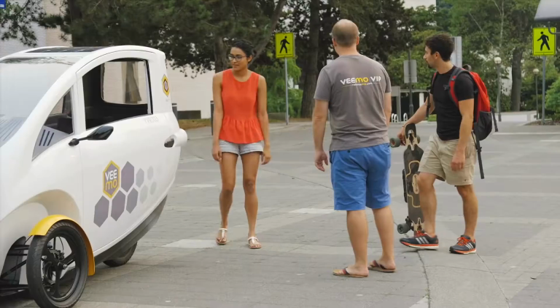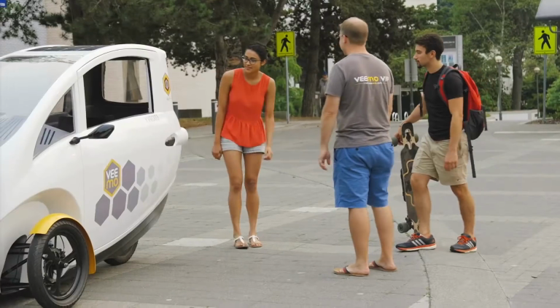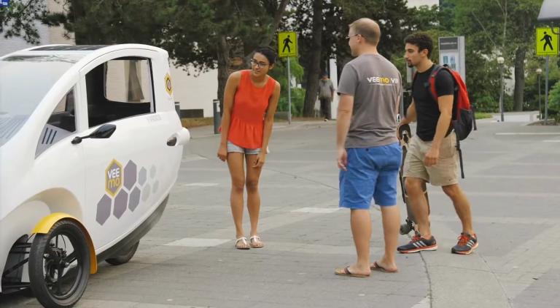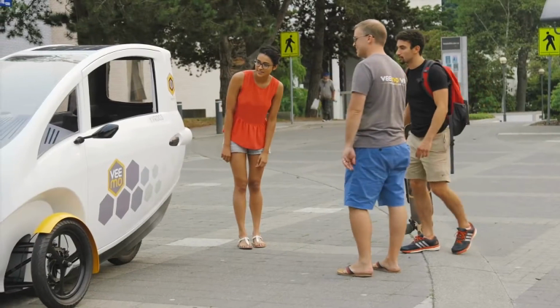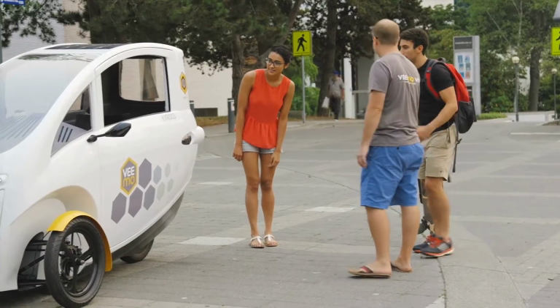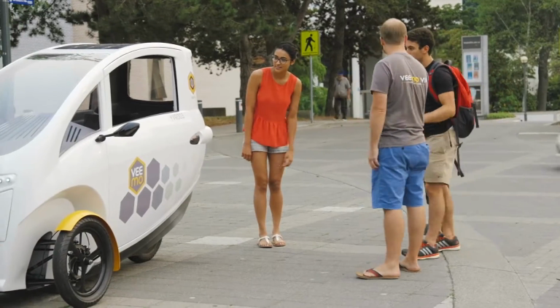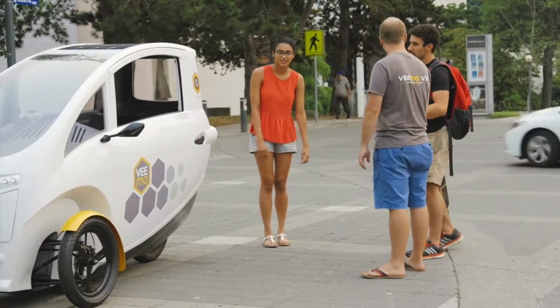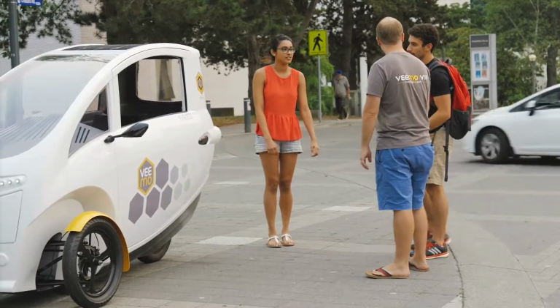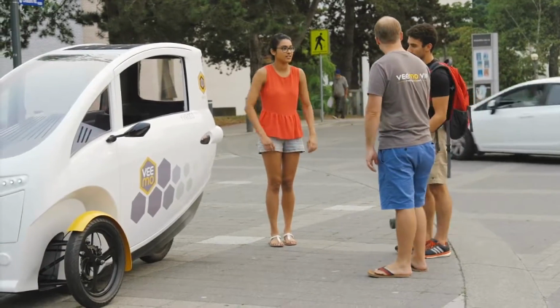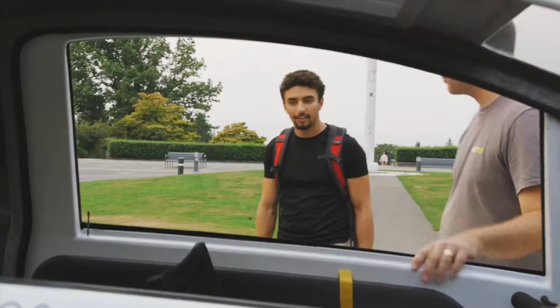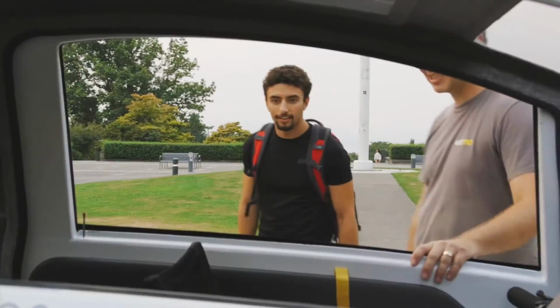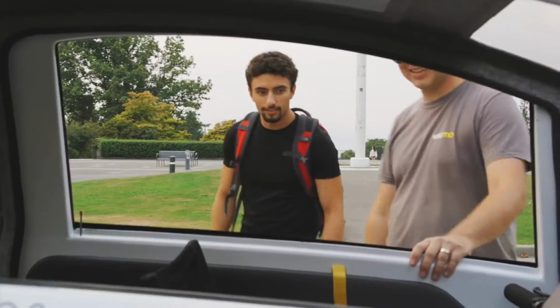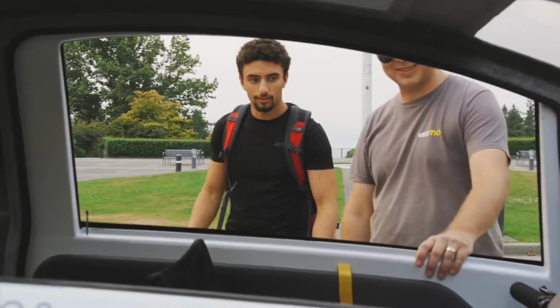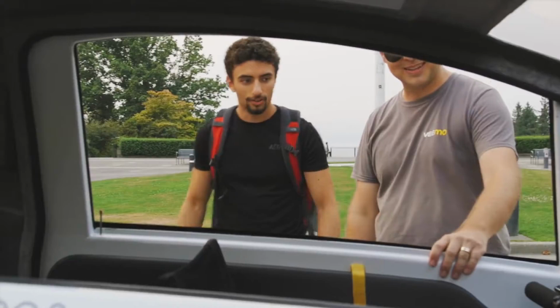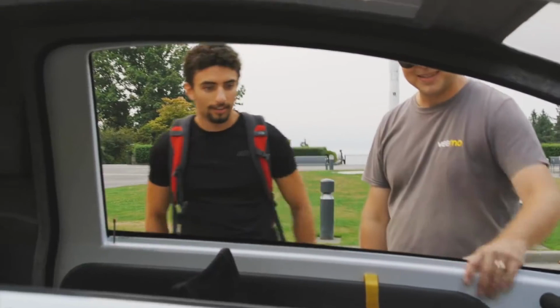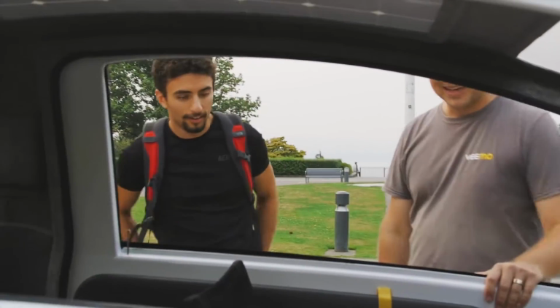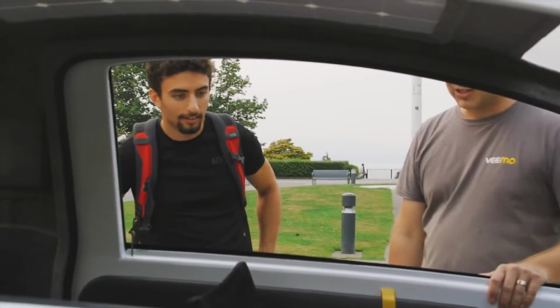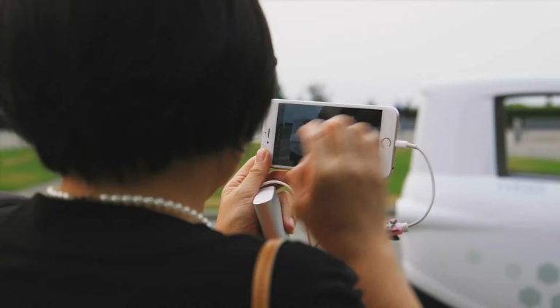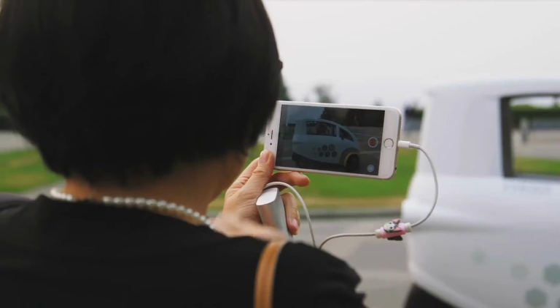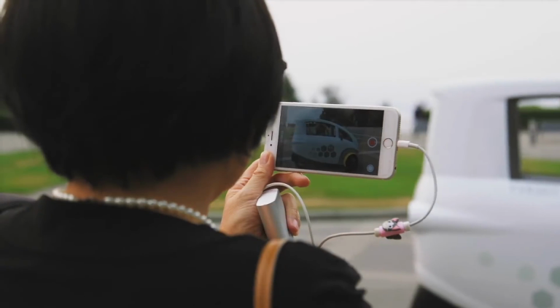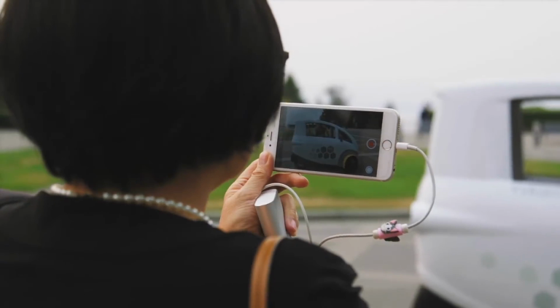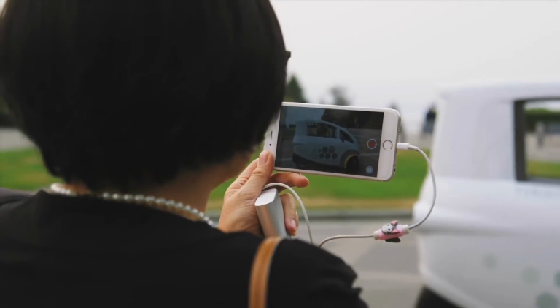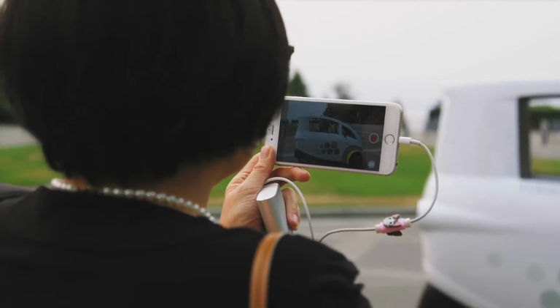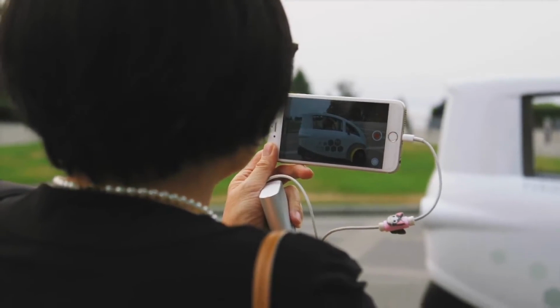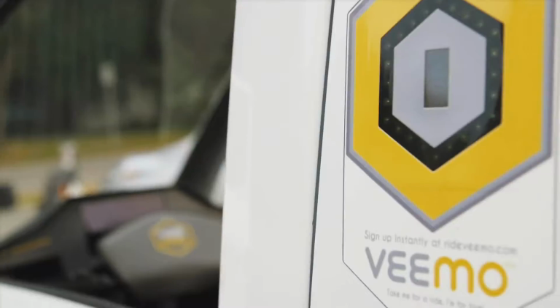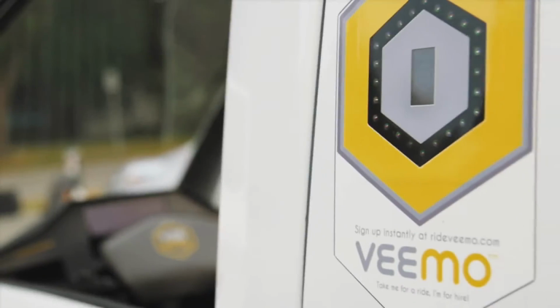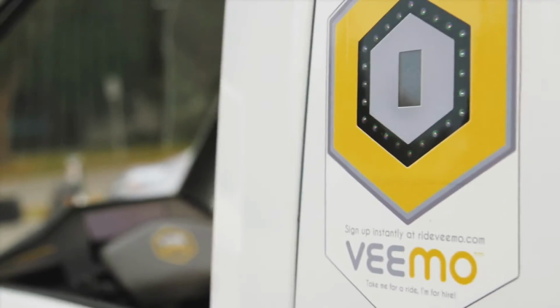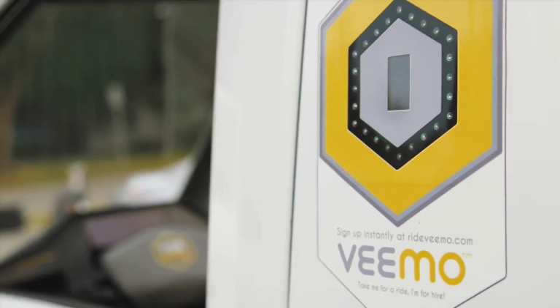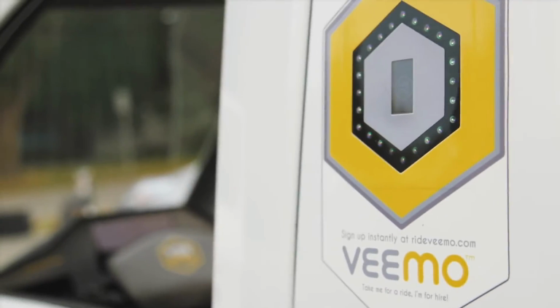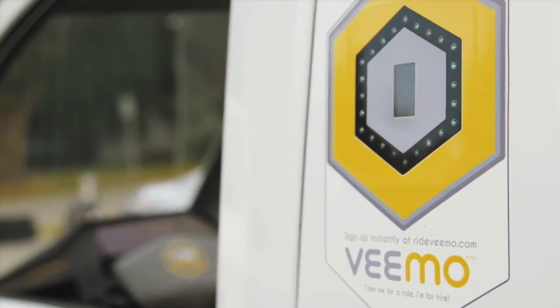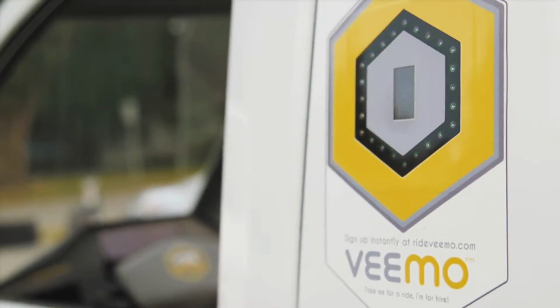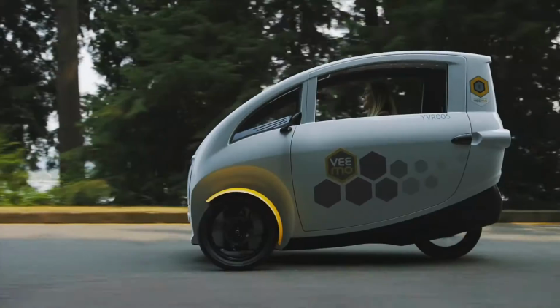With rain, sun and wind shielding enclosure, riders stay dry, comfortable and happy — as does their clothing.